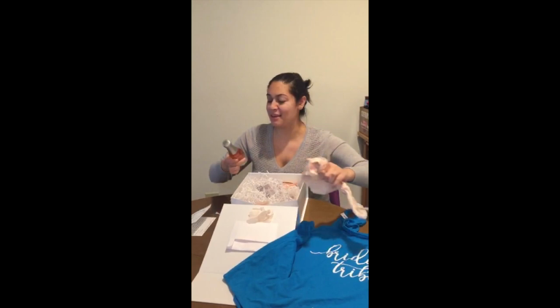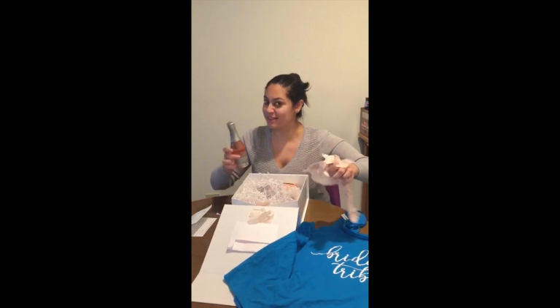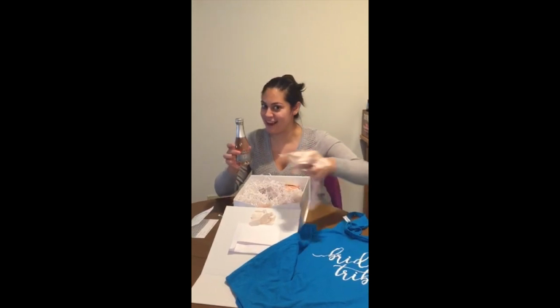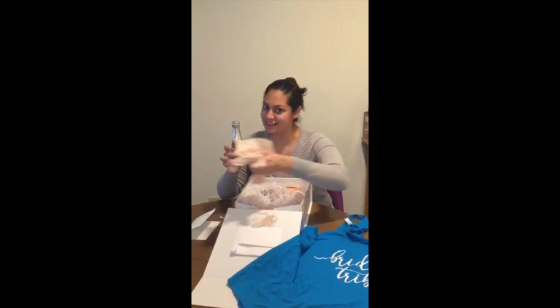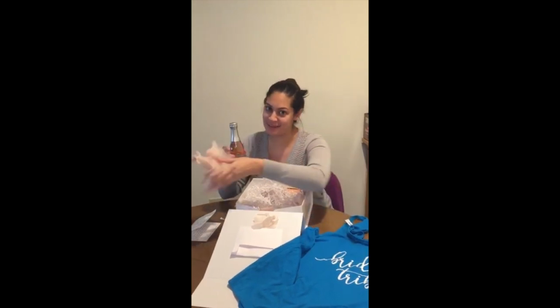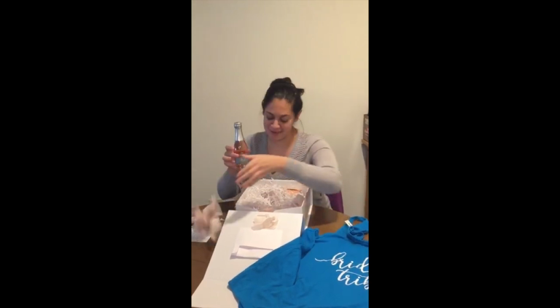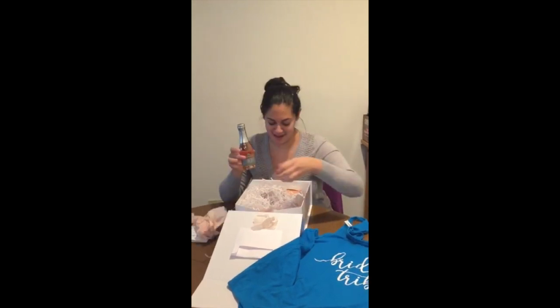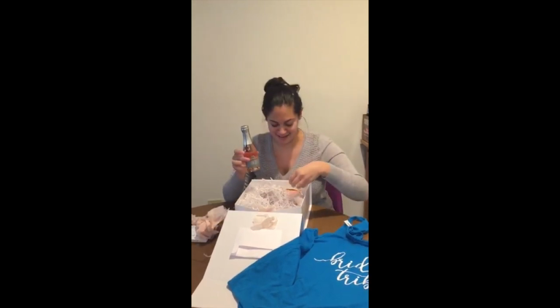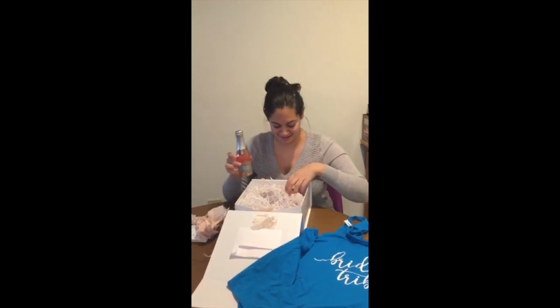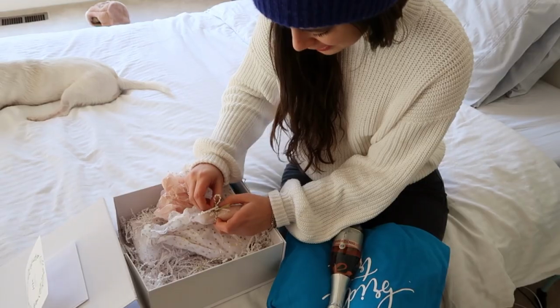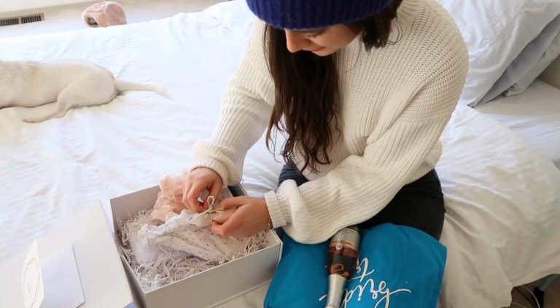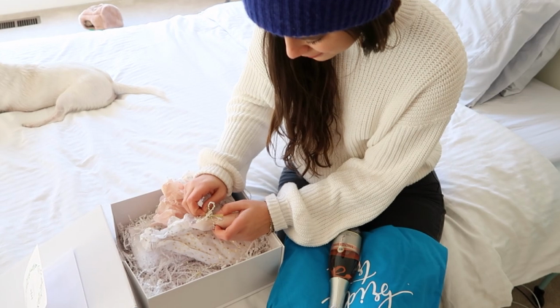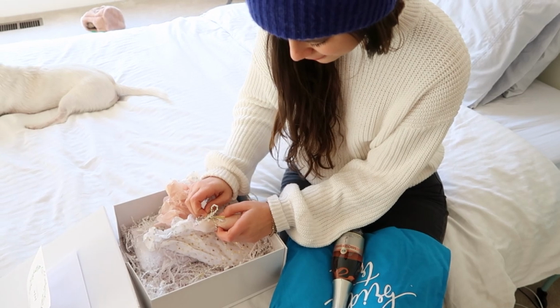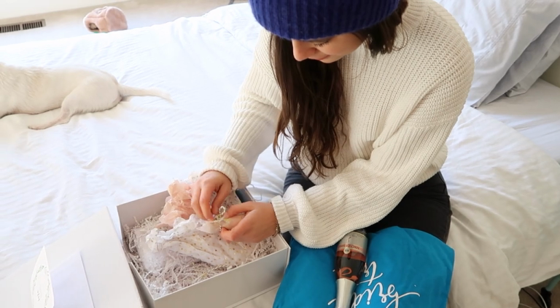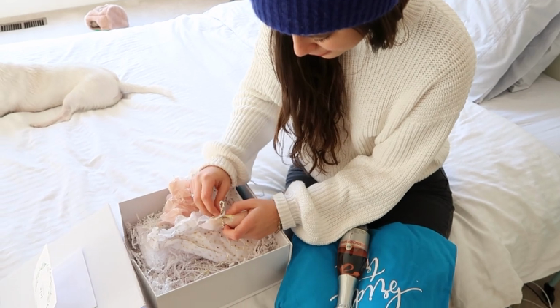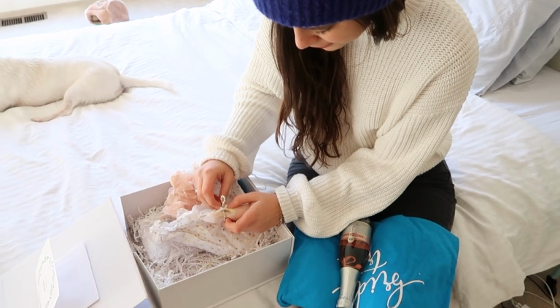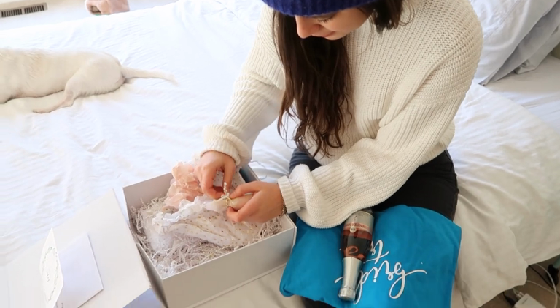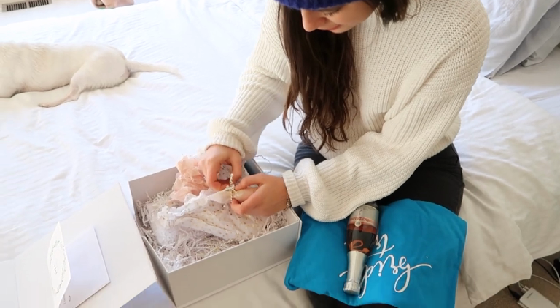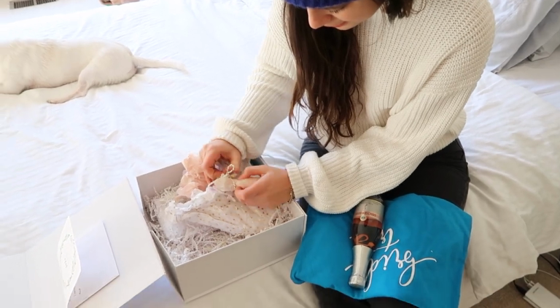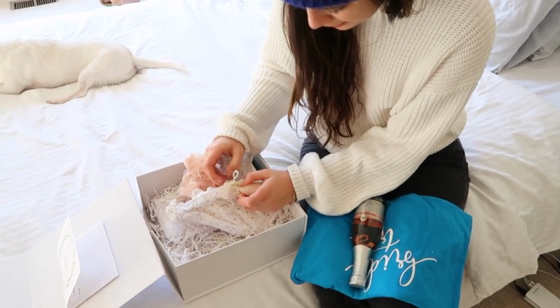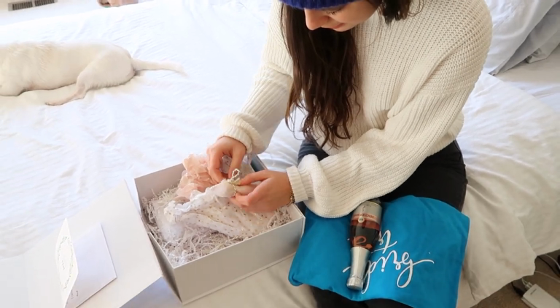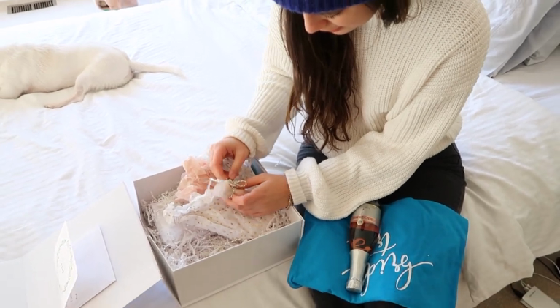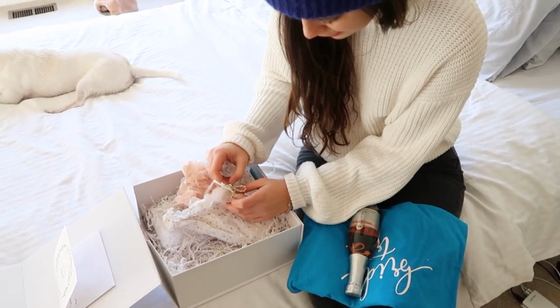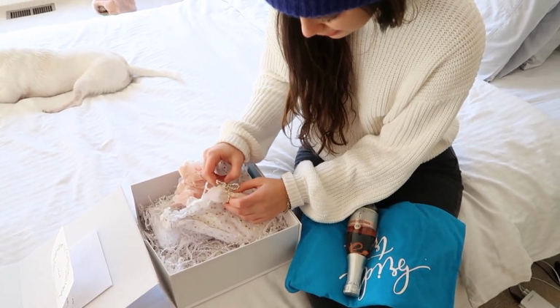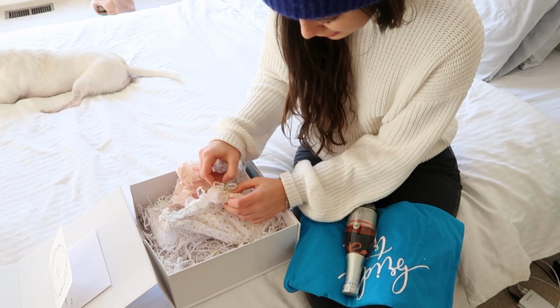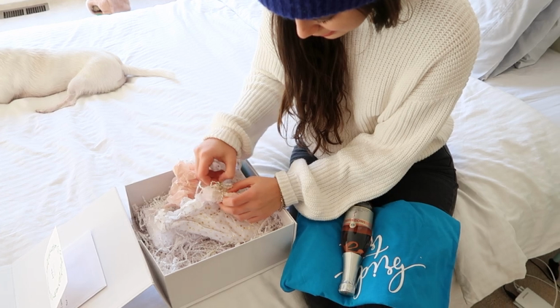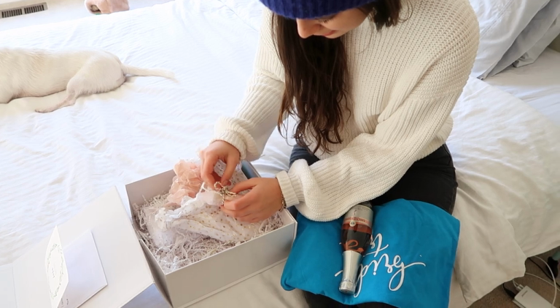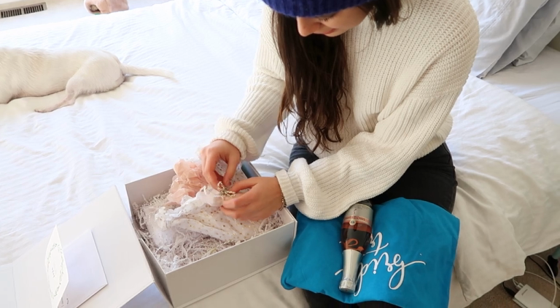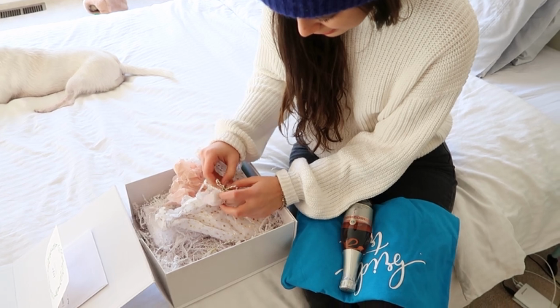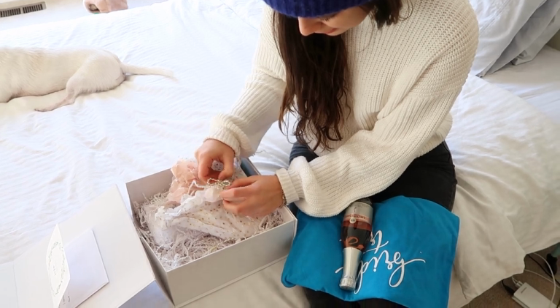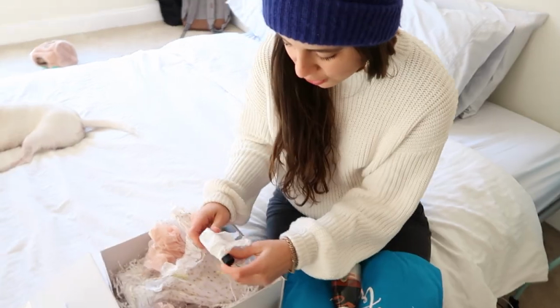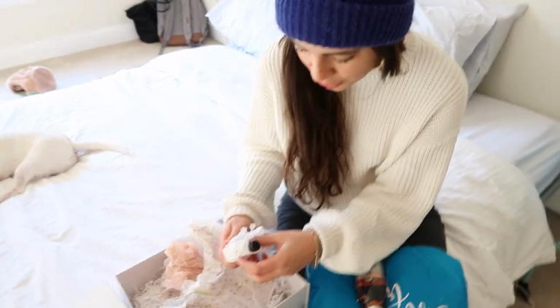Pink Moscato champagne. I was so scared it was going to break in the process, so that's why I wrapped everything up.